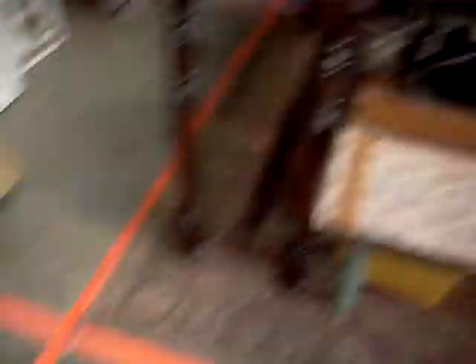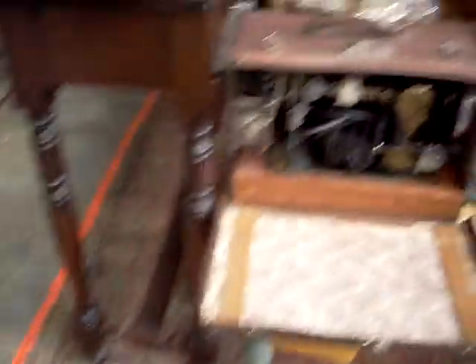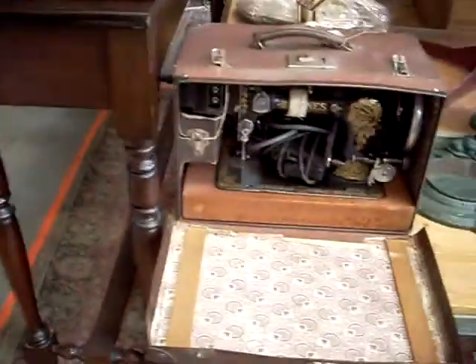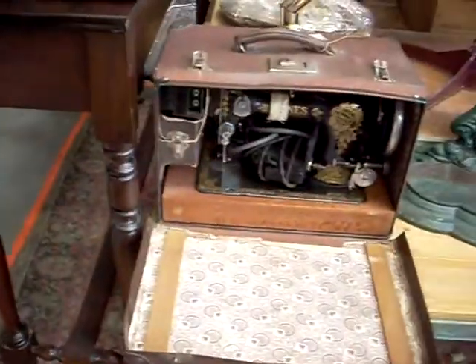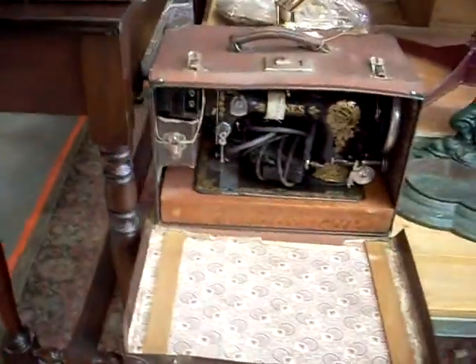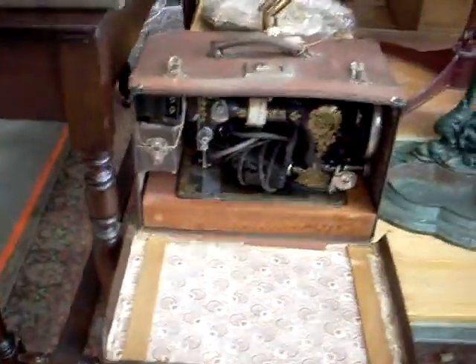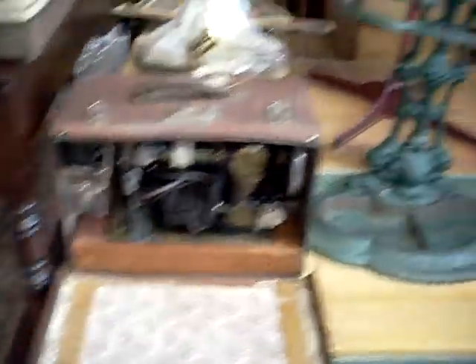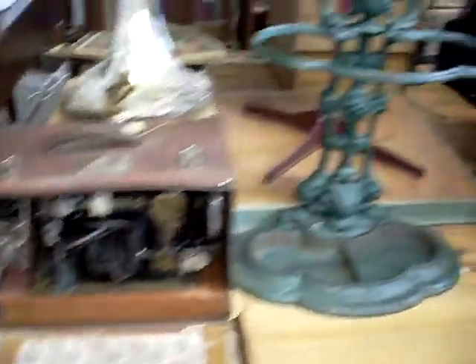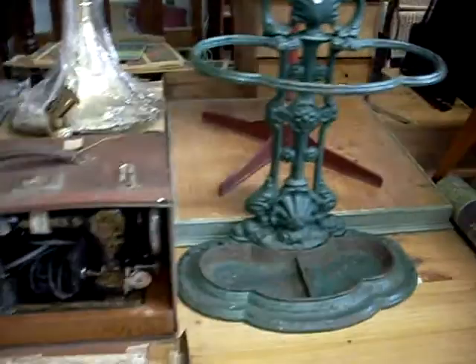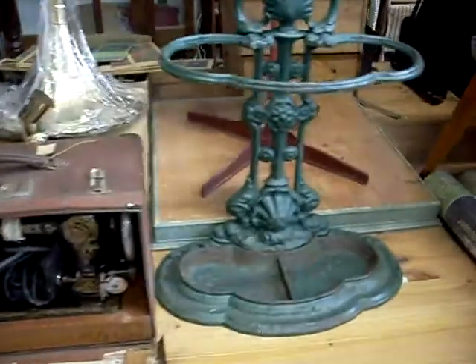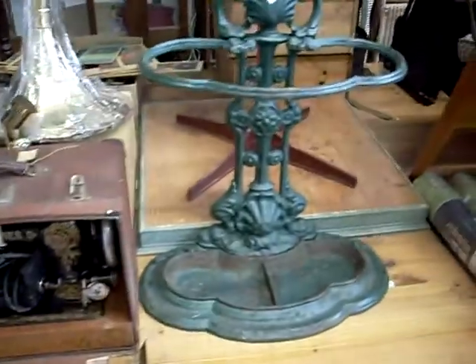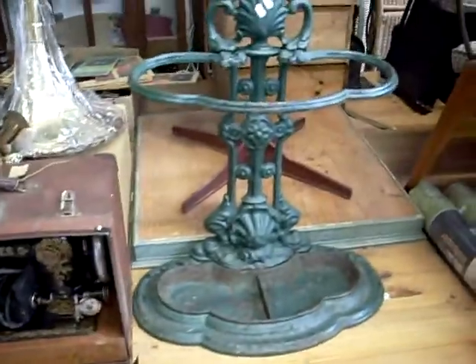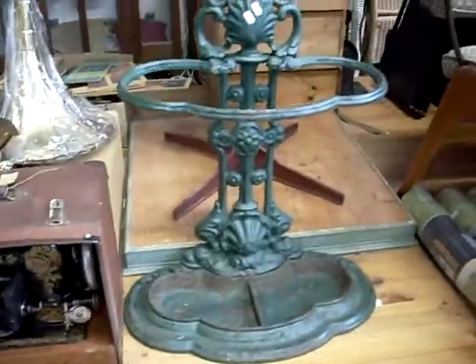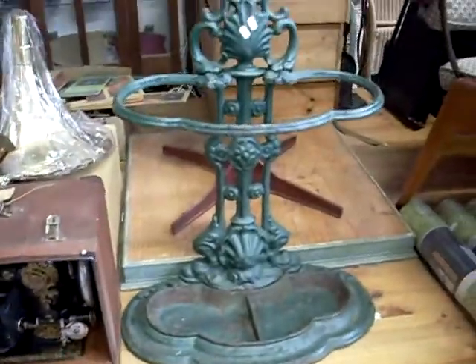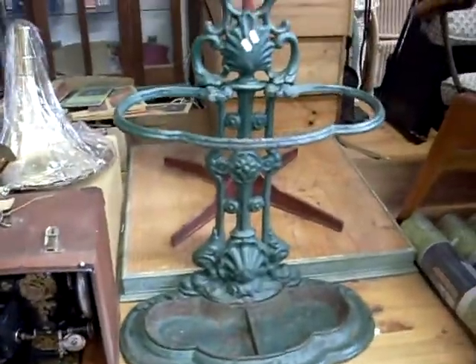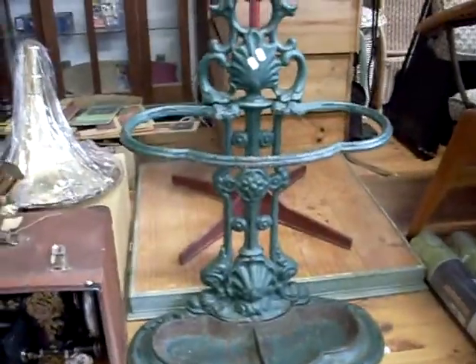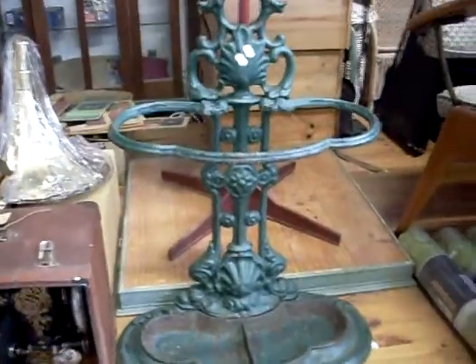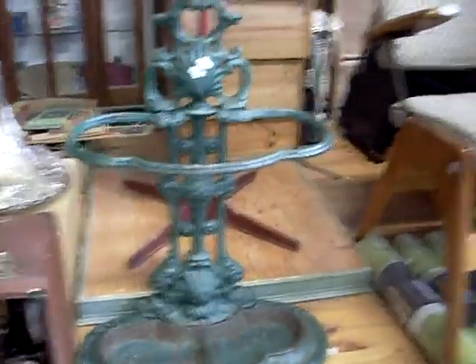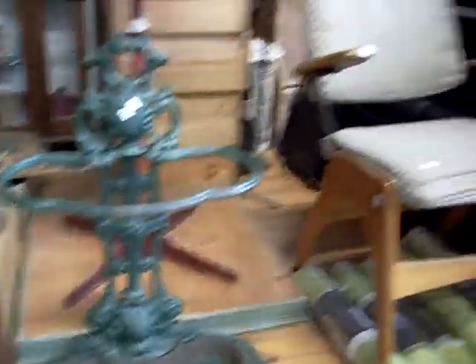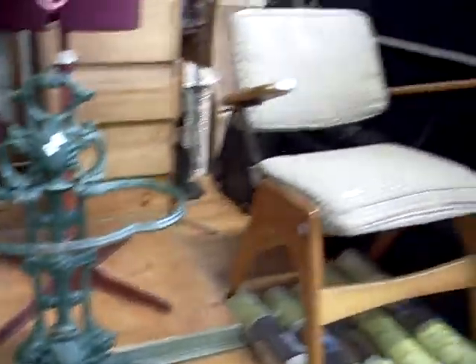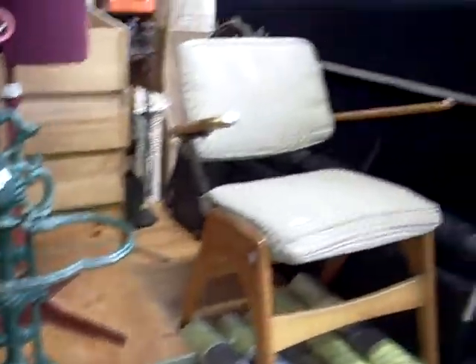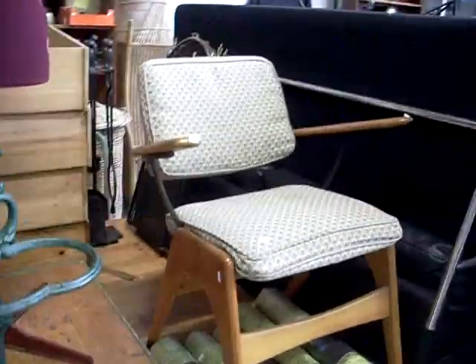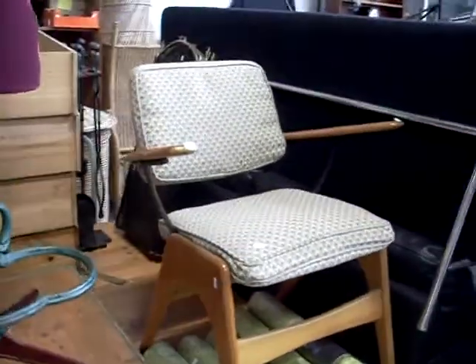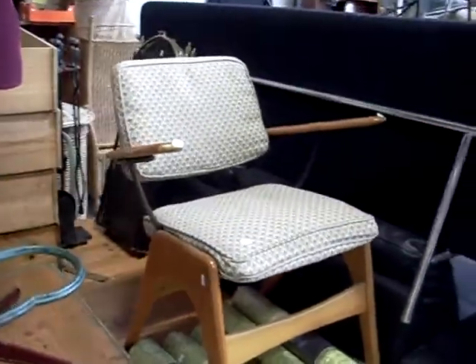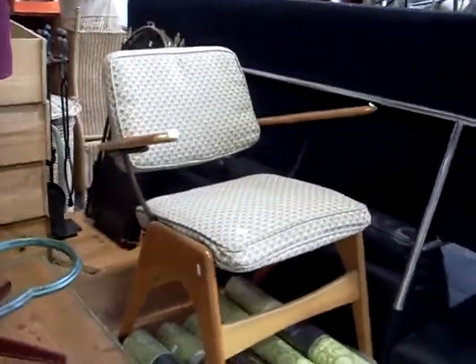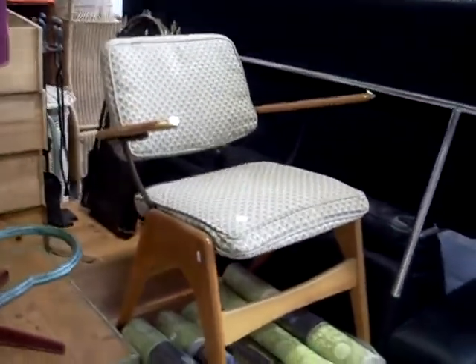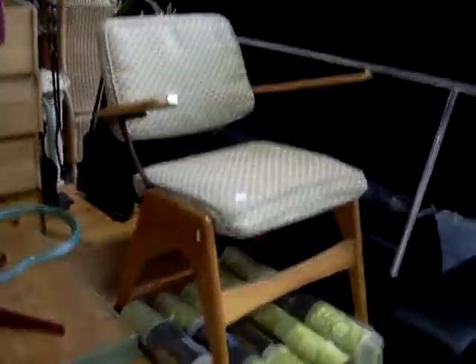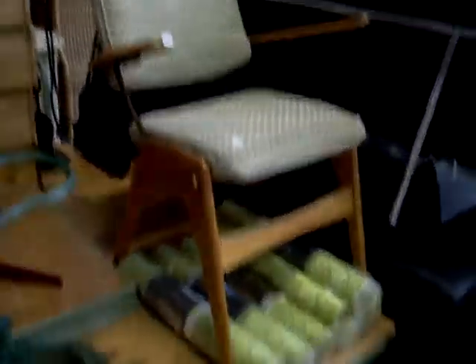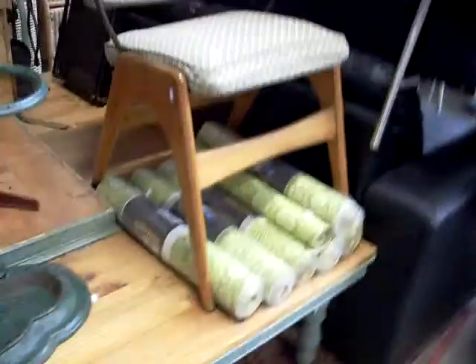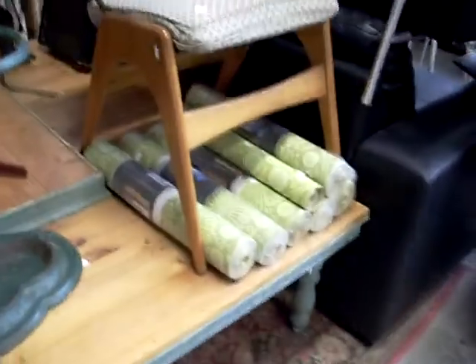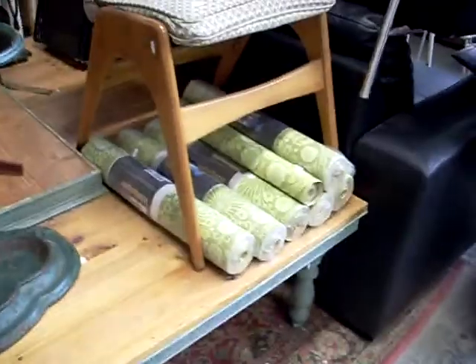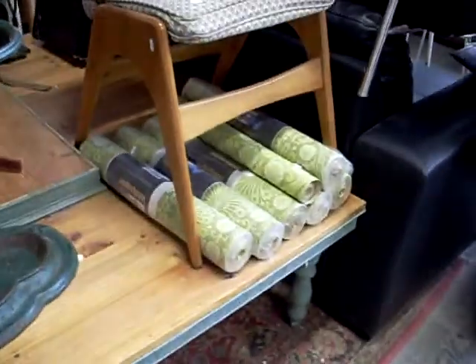Nice old sewing machine. Nice little sort of pole stand. Cool little retro chair. Retro wallpaper.